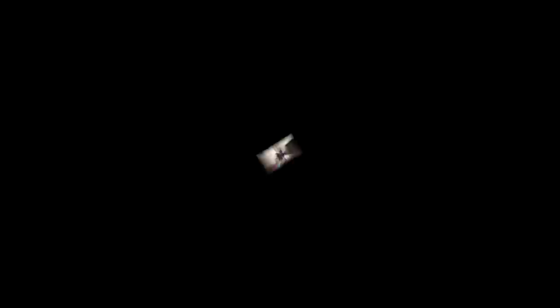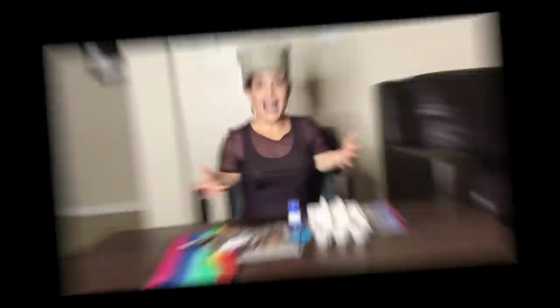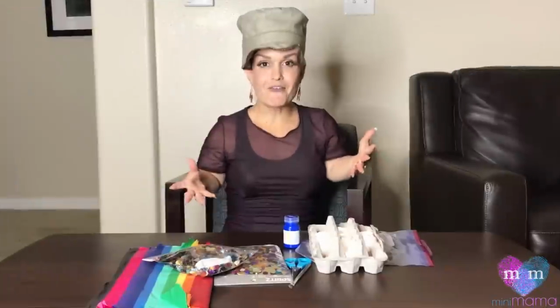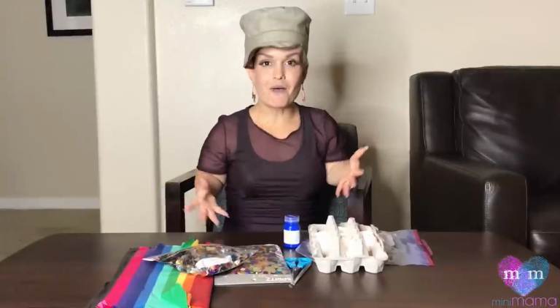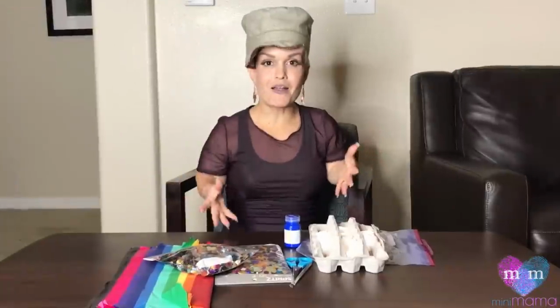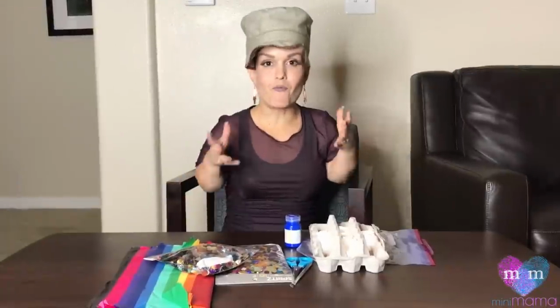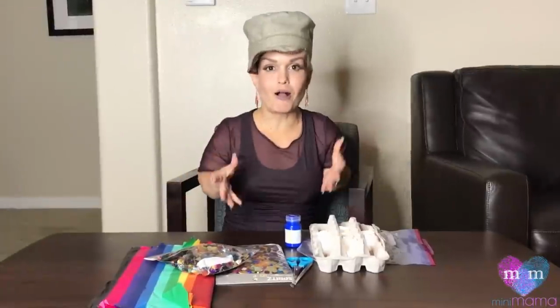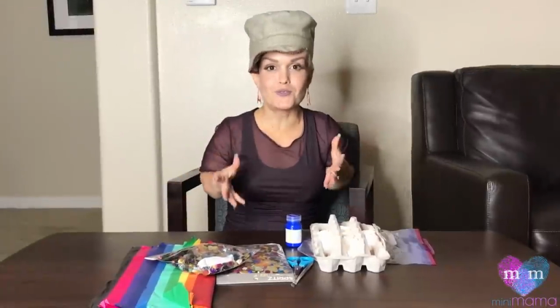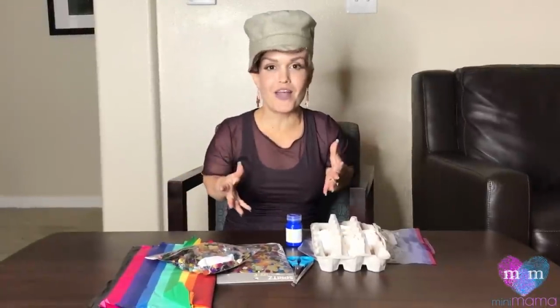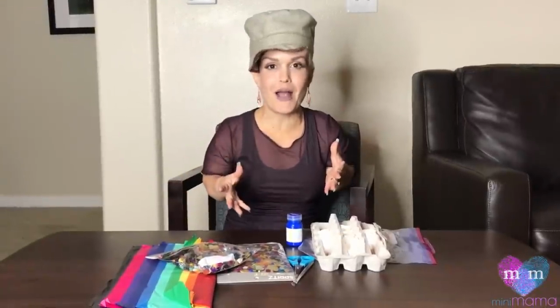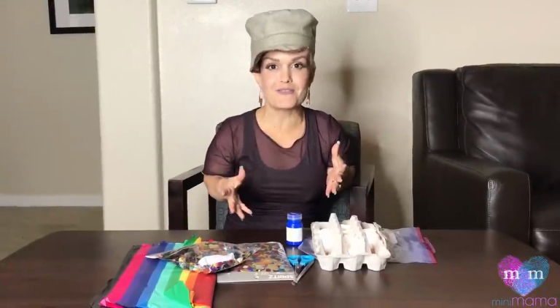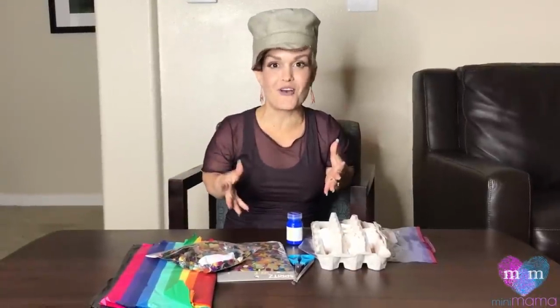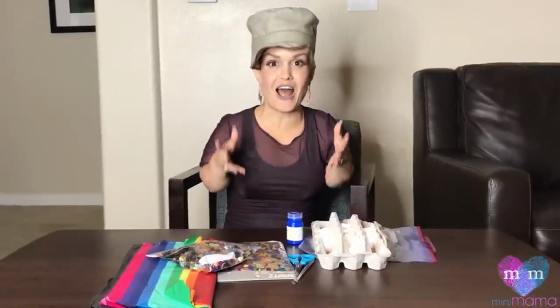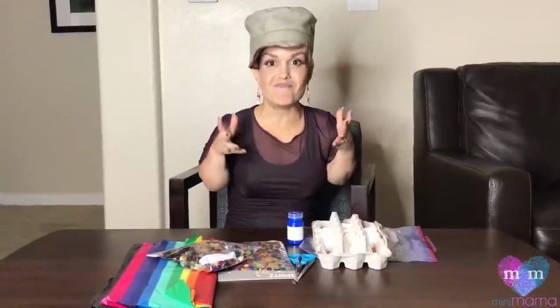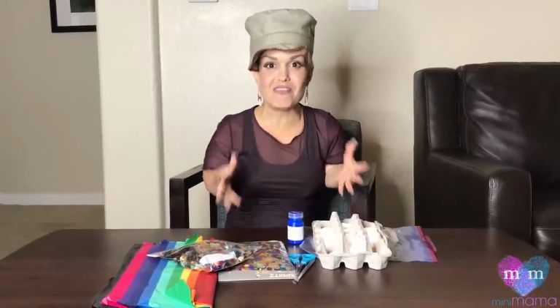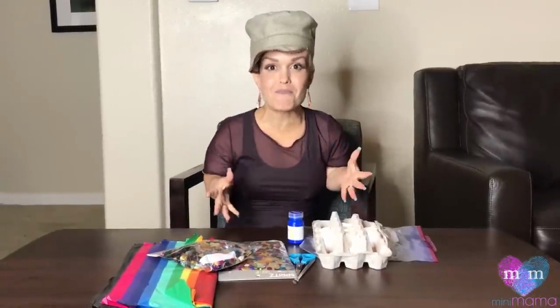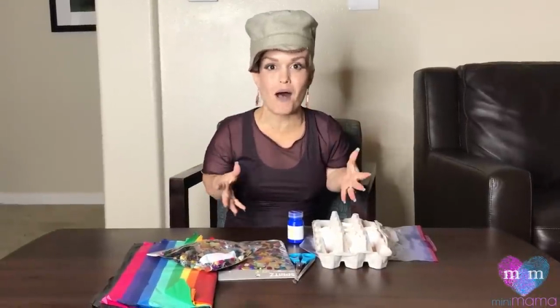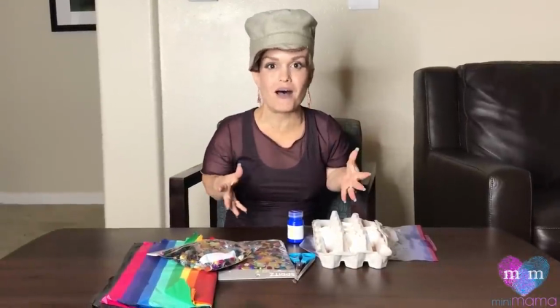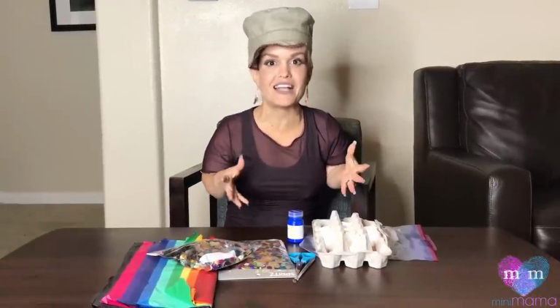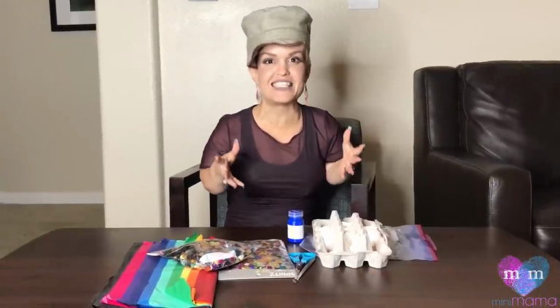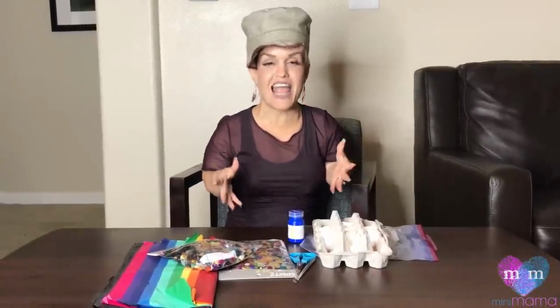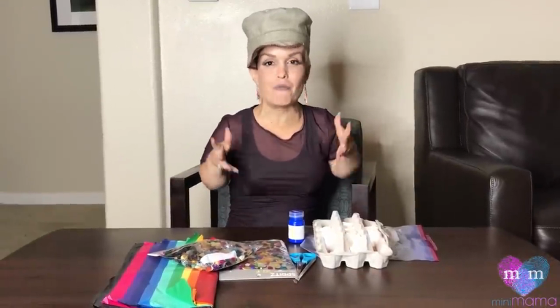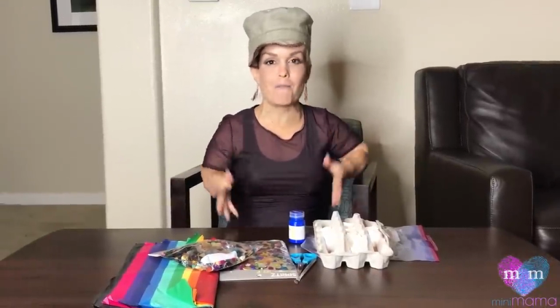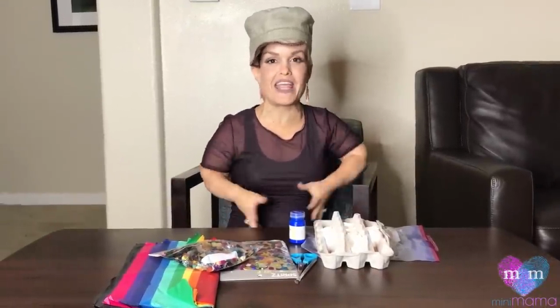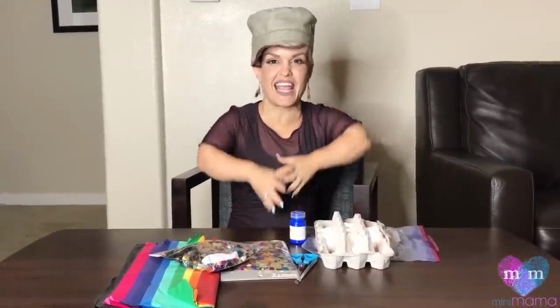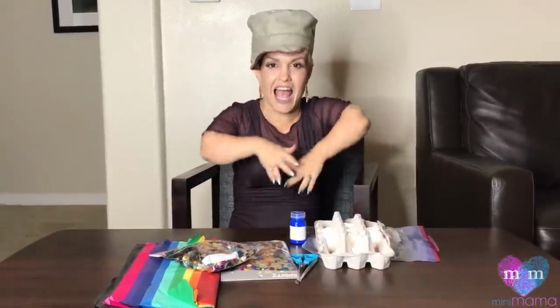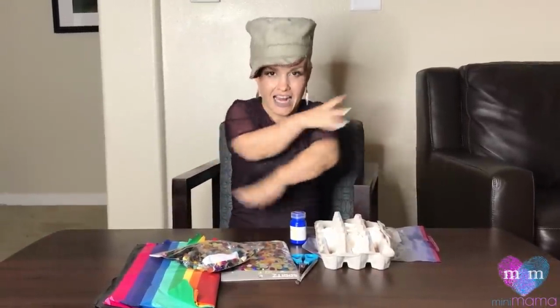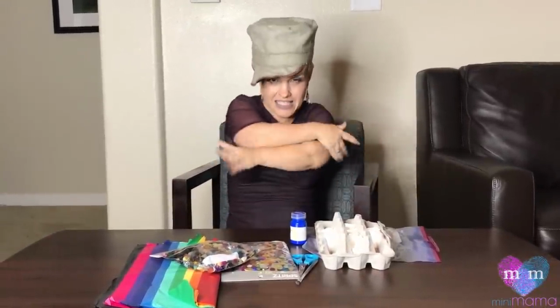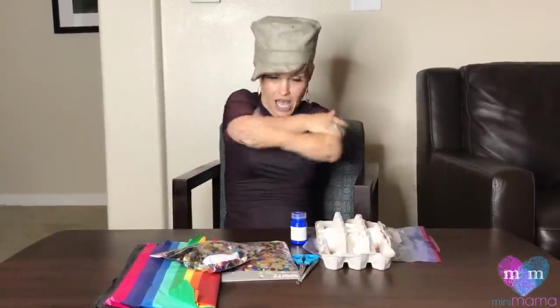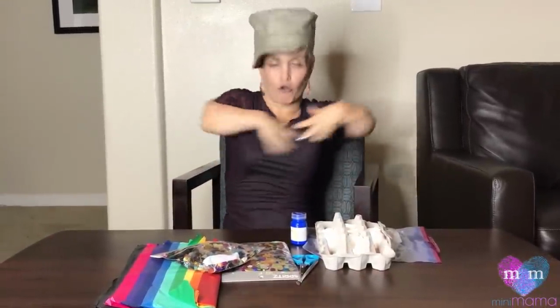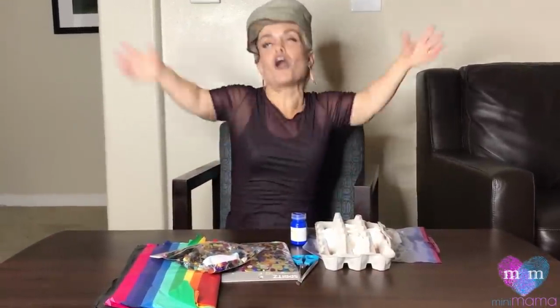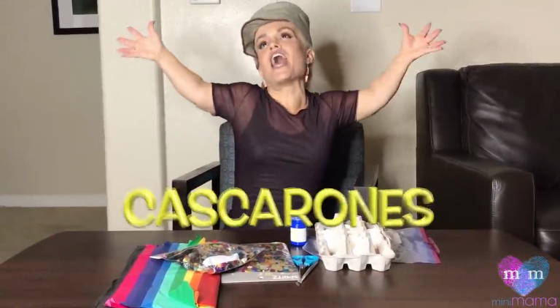Hi everyone! Welcome to another episode of Mini Mama. Today we are making cascarones.